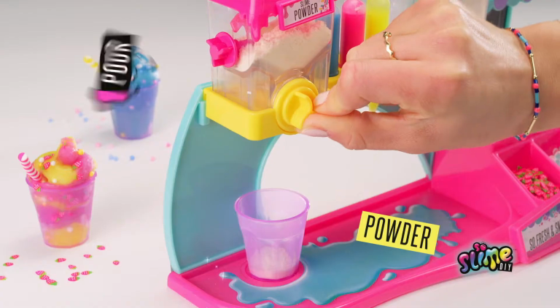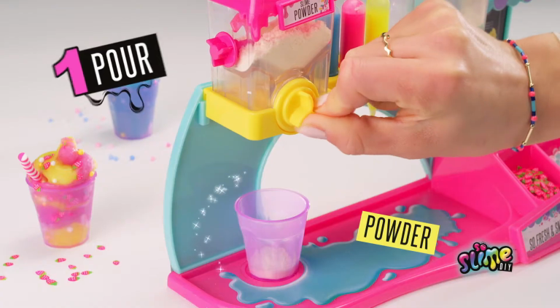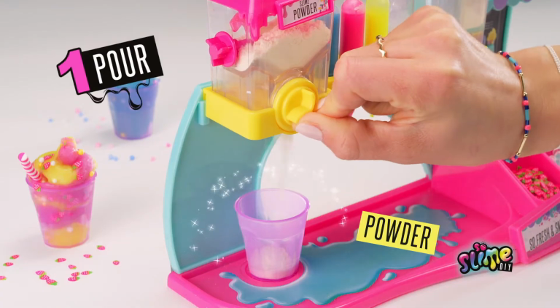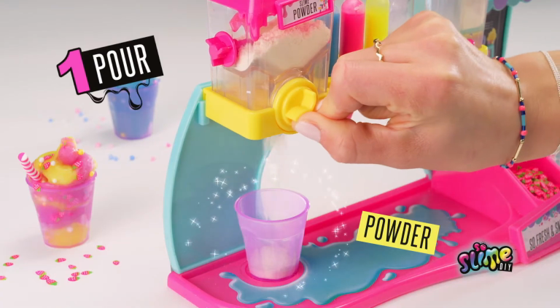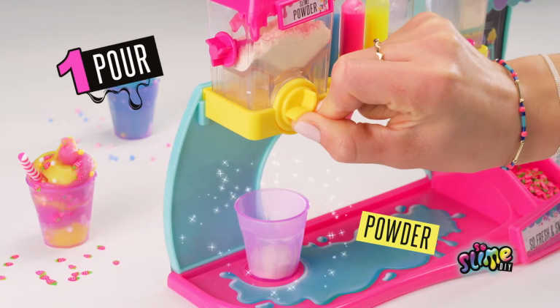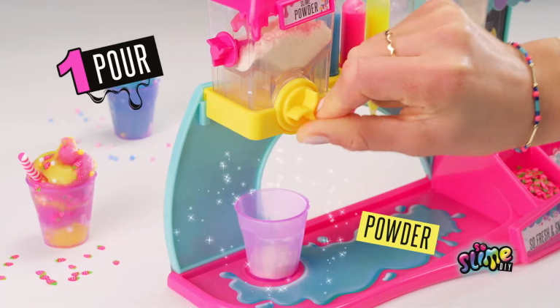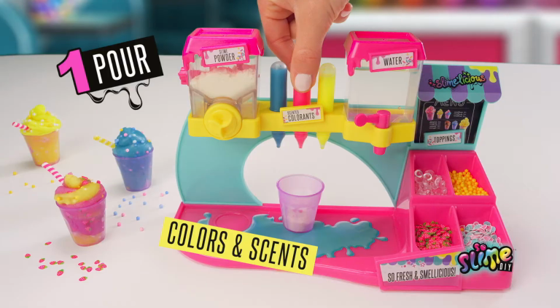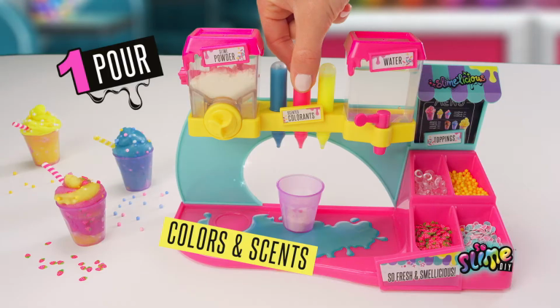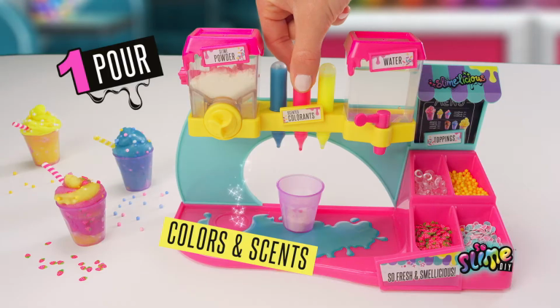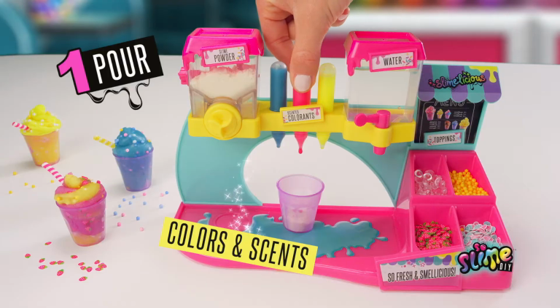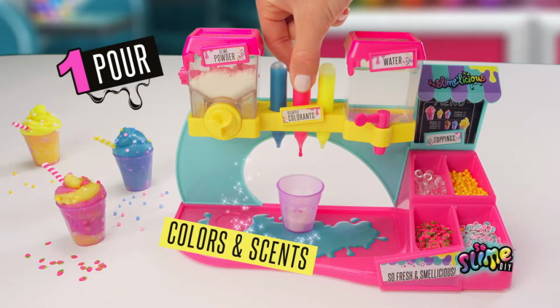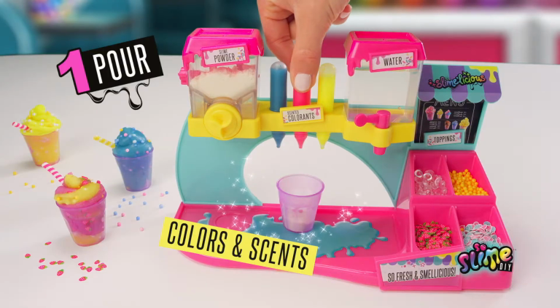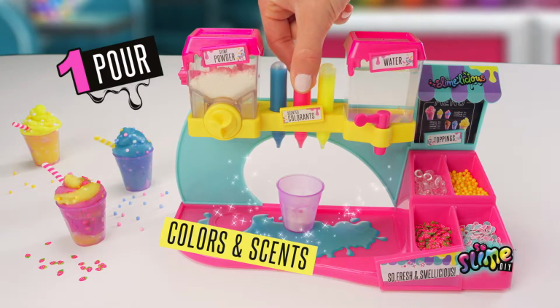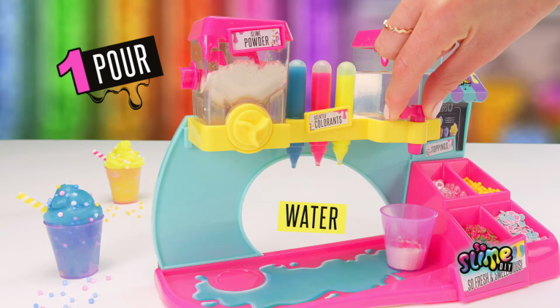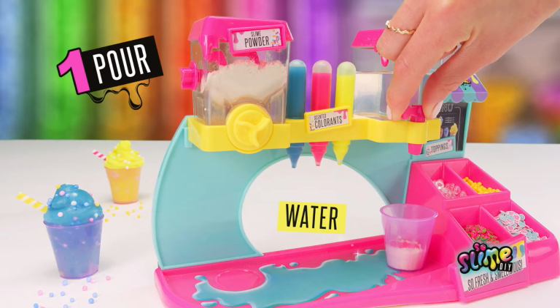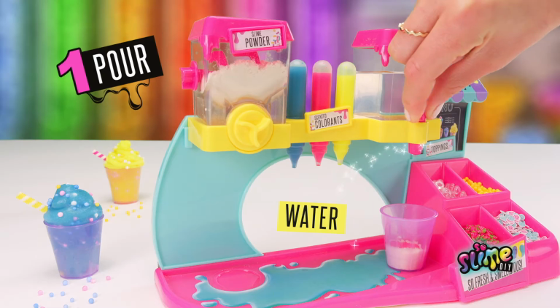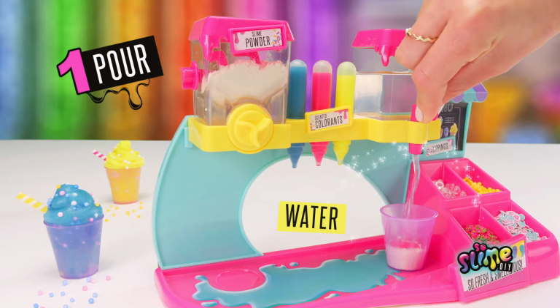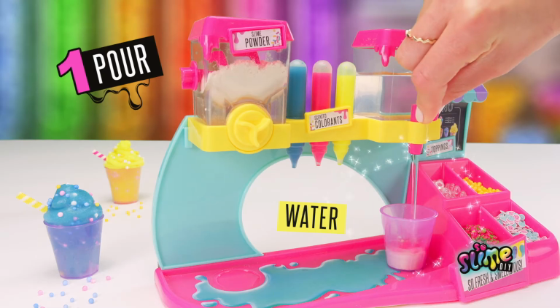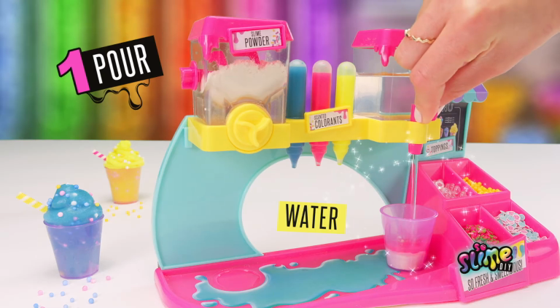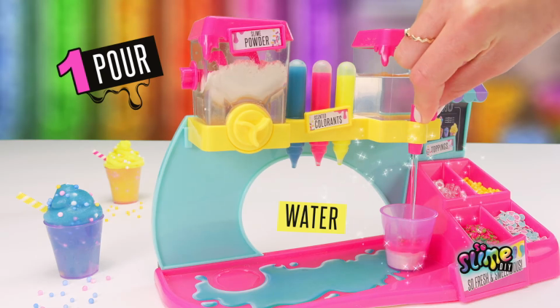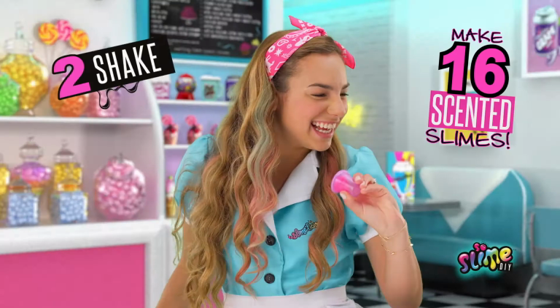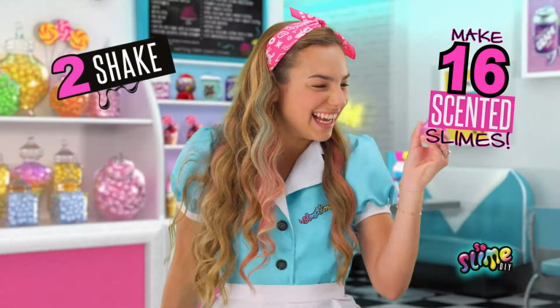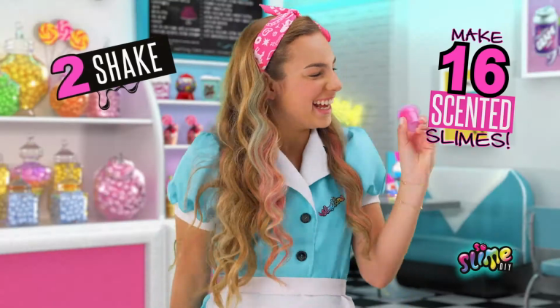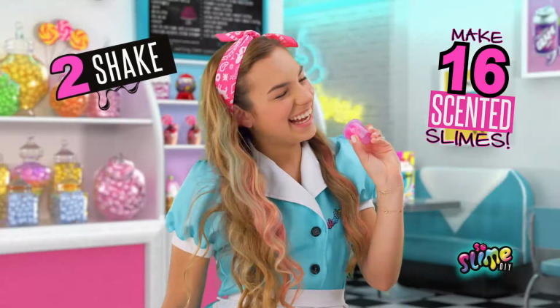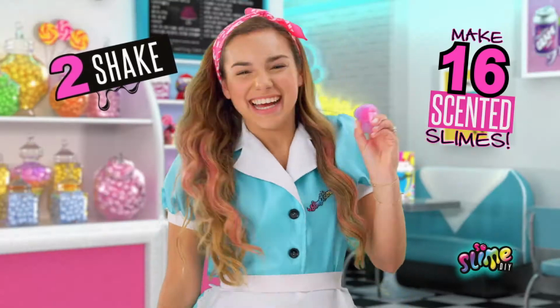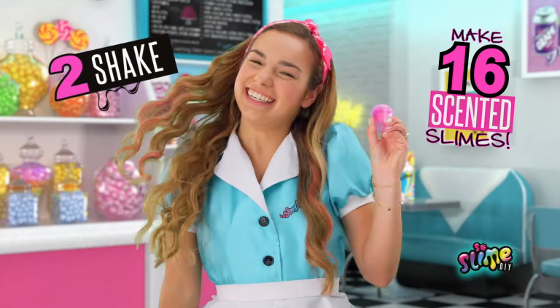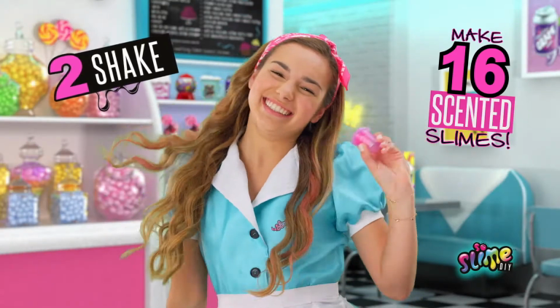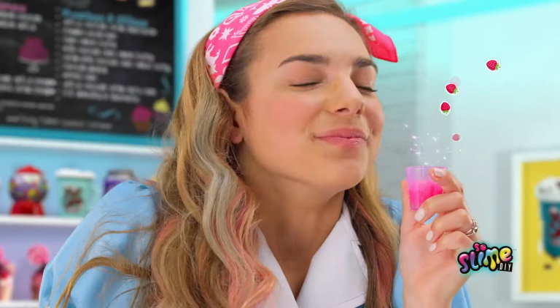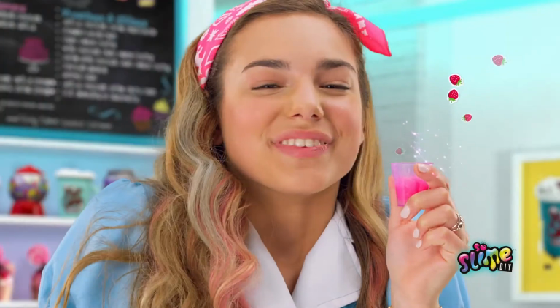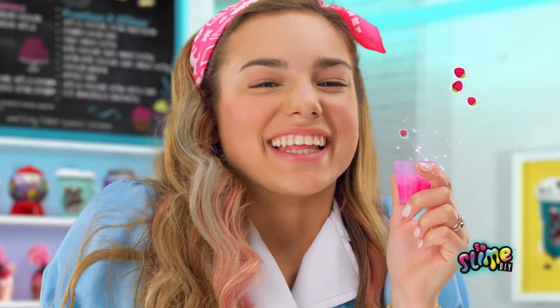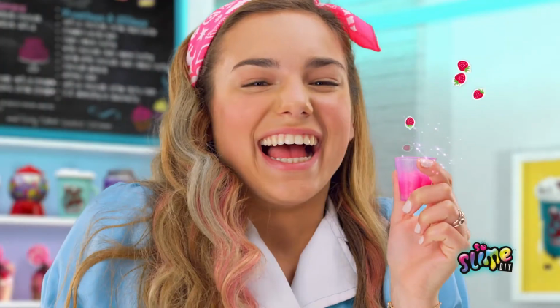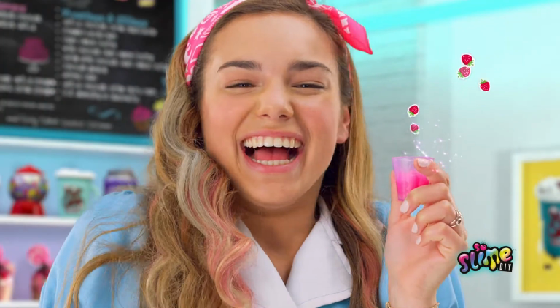Pour in the slime powder, colors, scents, and water, and shake it up. Open and mmm.